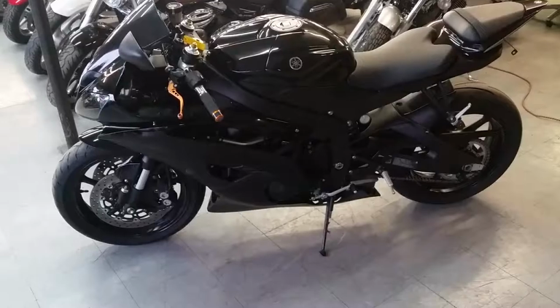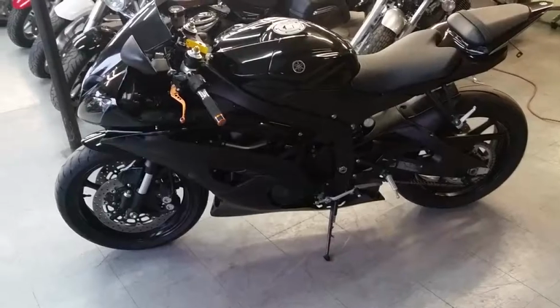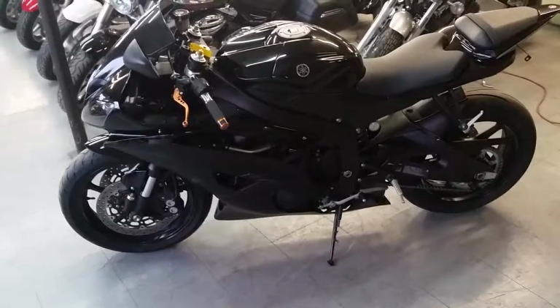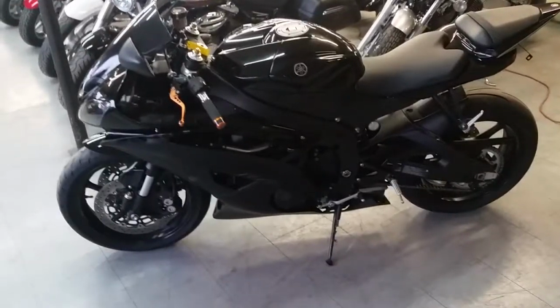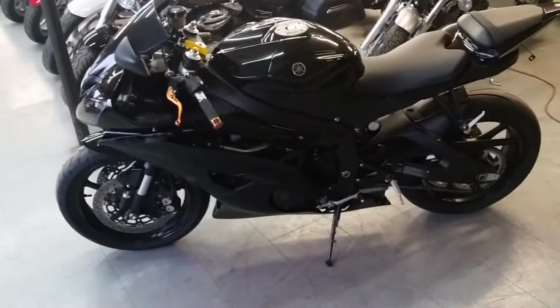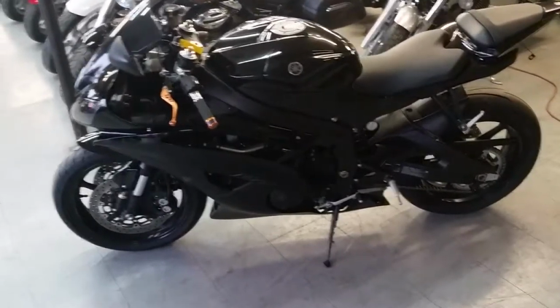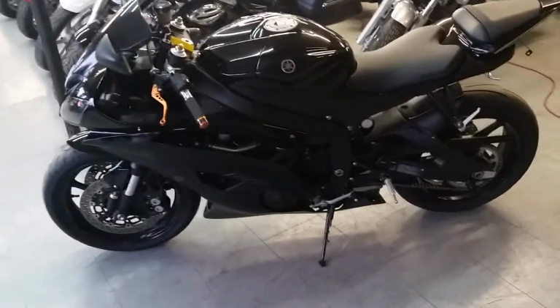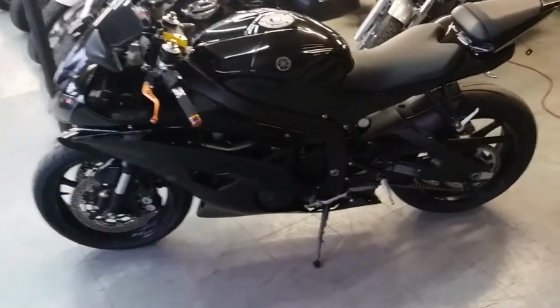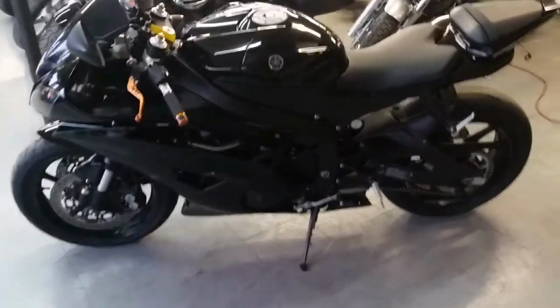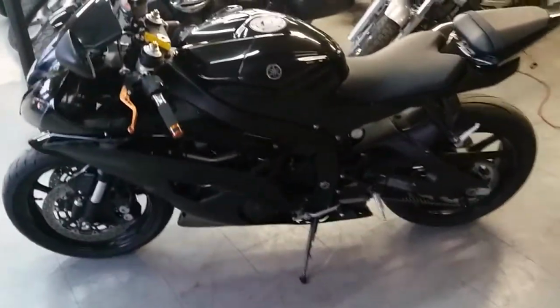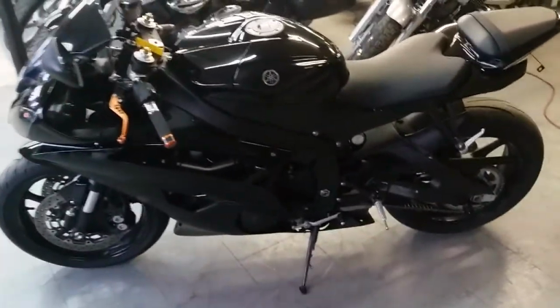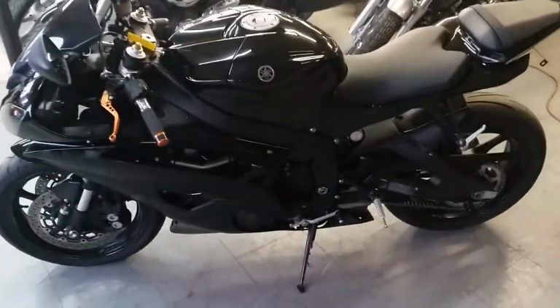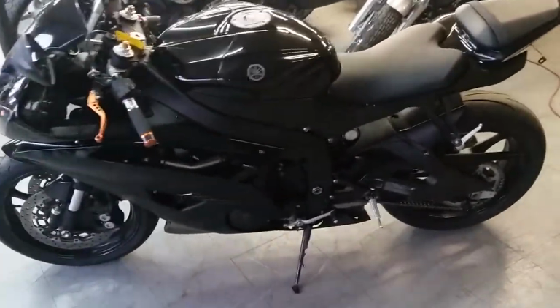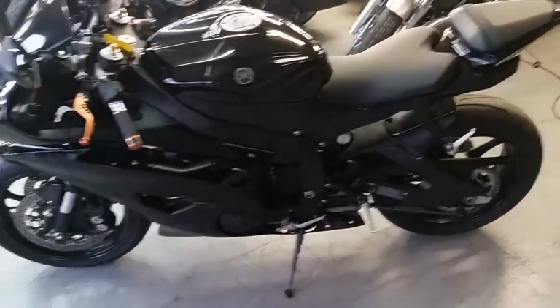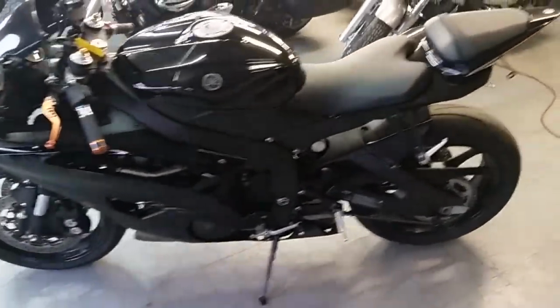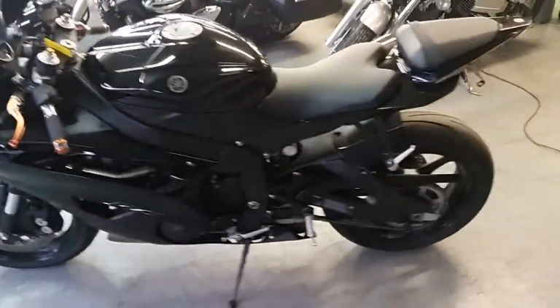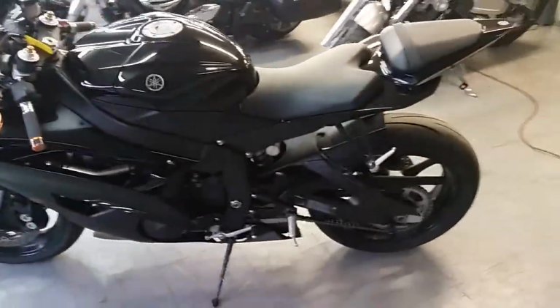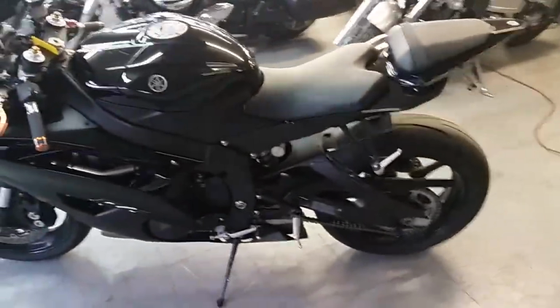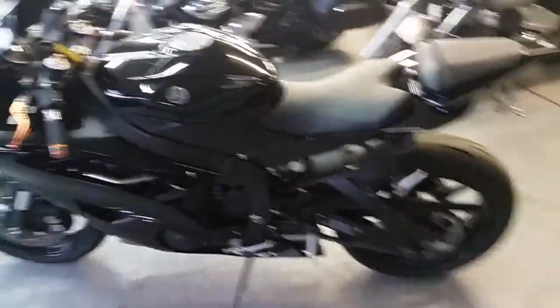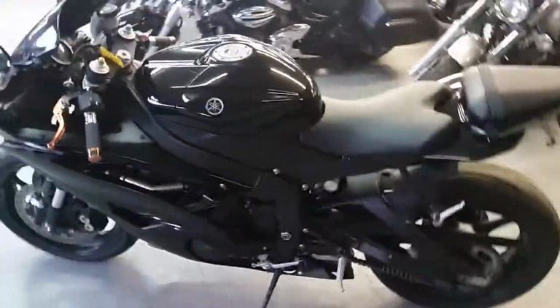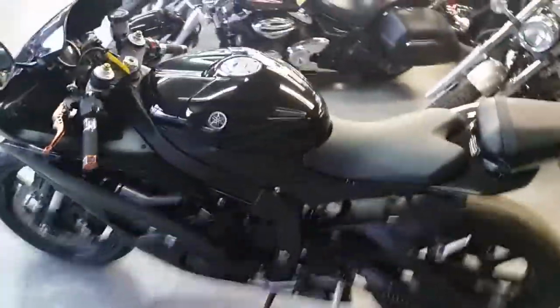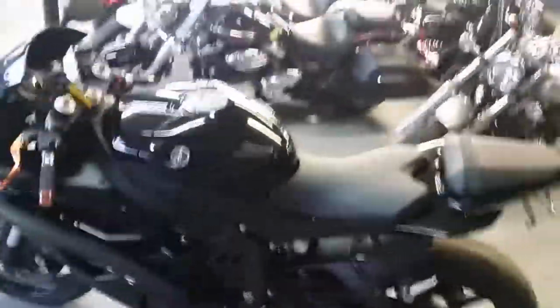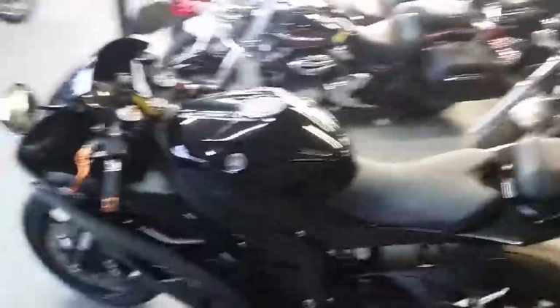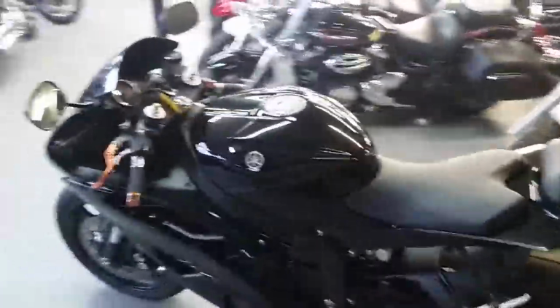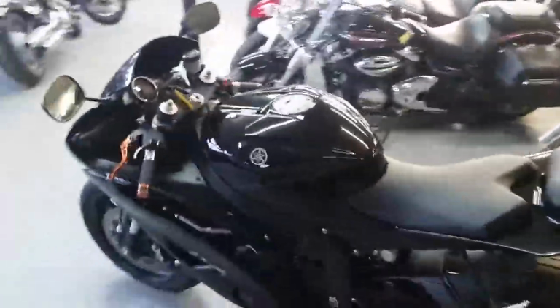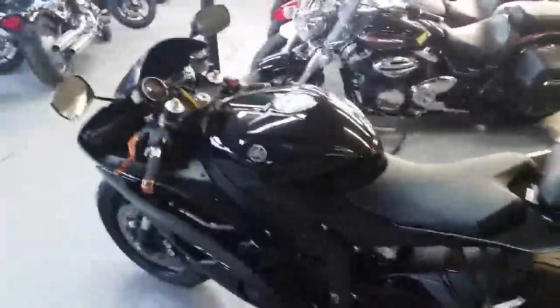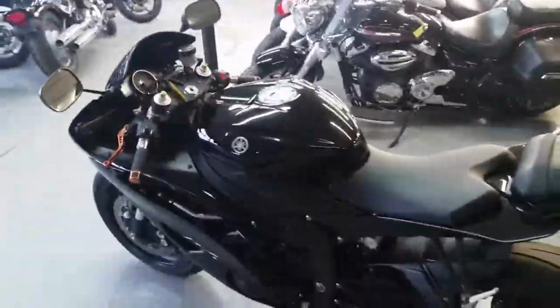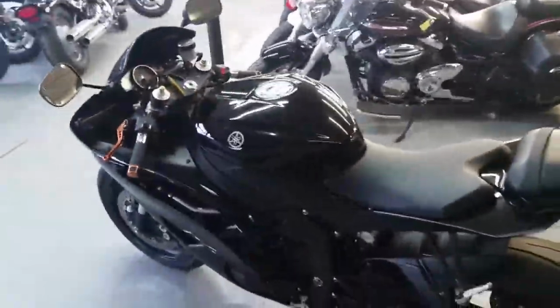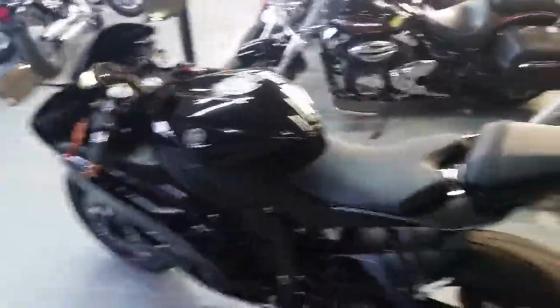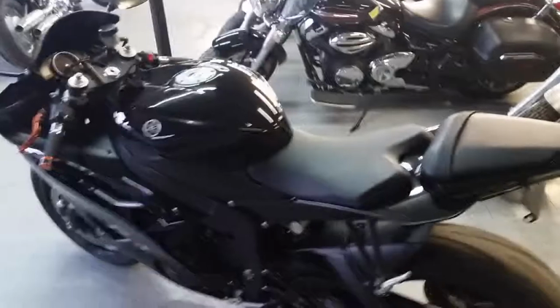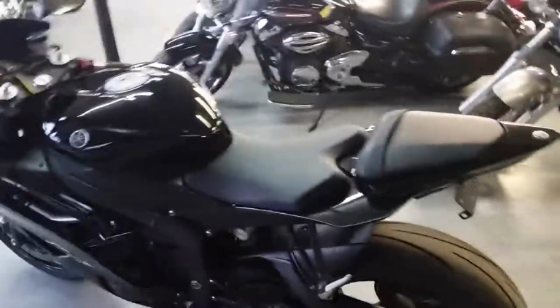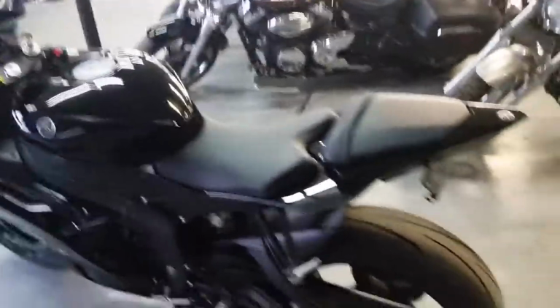With Power Sports, we have over 80 used R6s and R1s in stock. We've got financing for everybody.